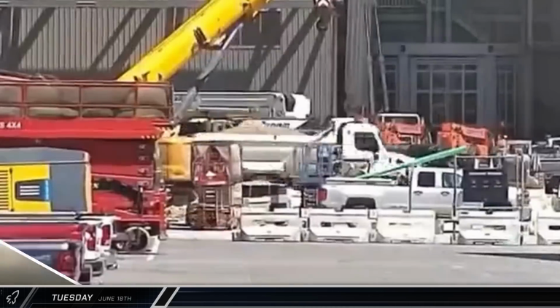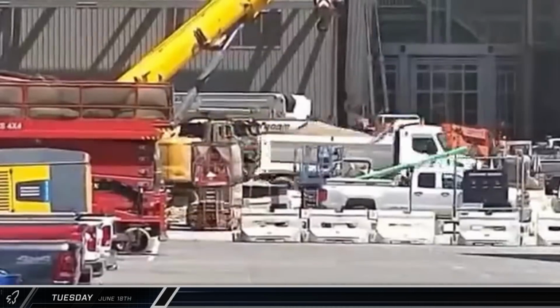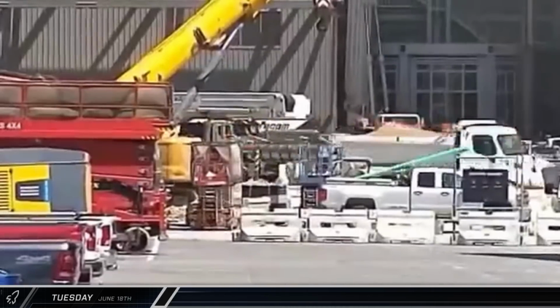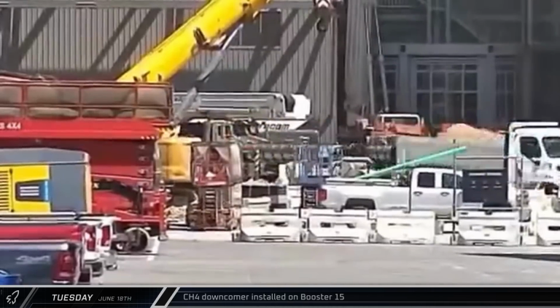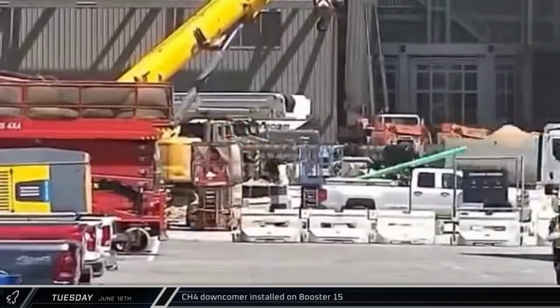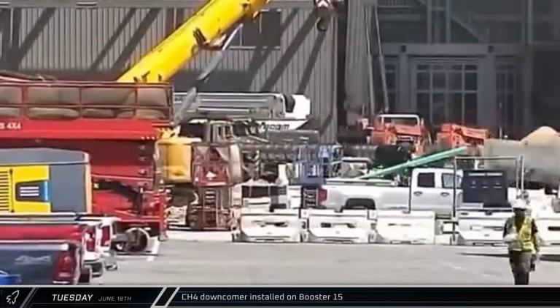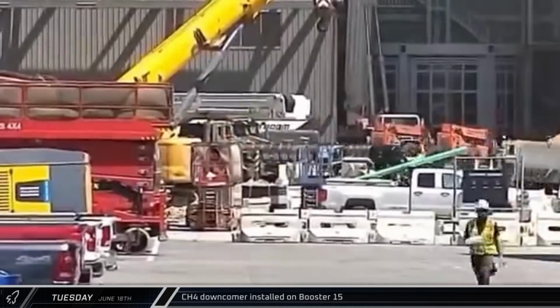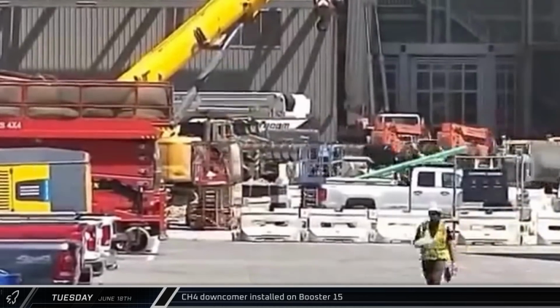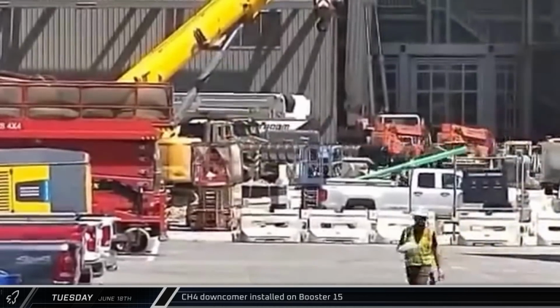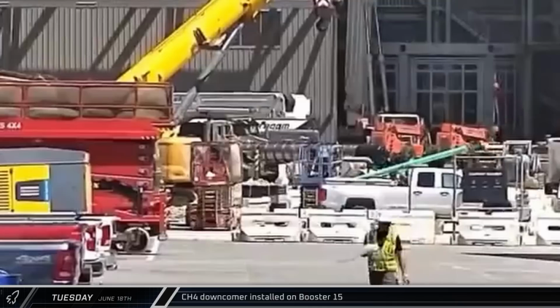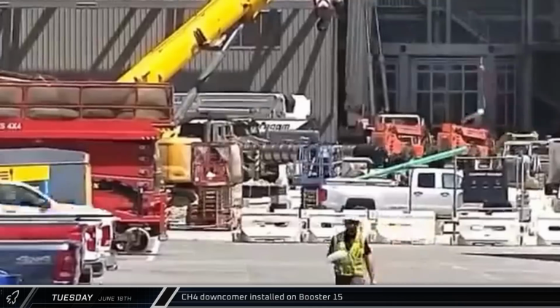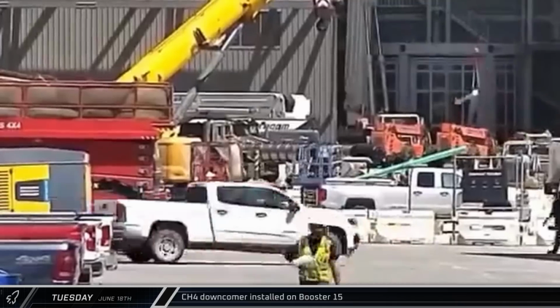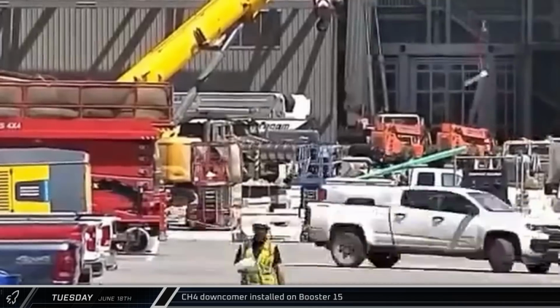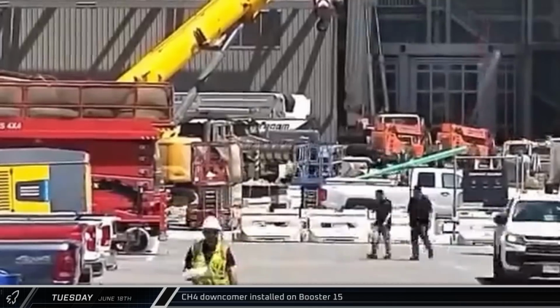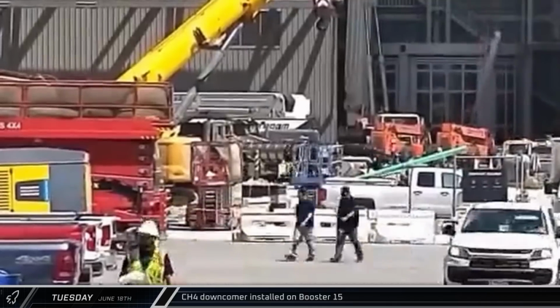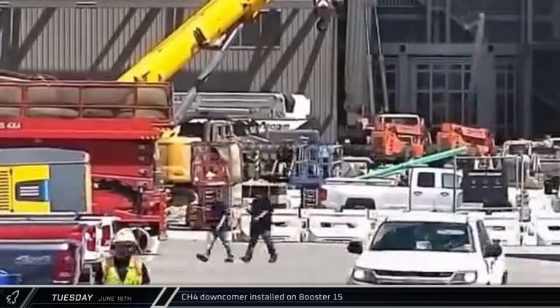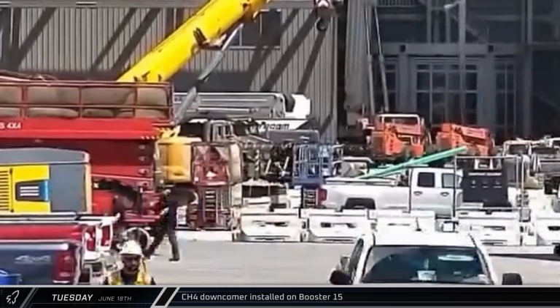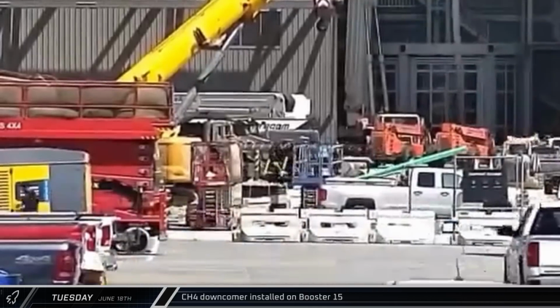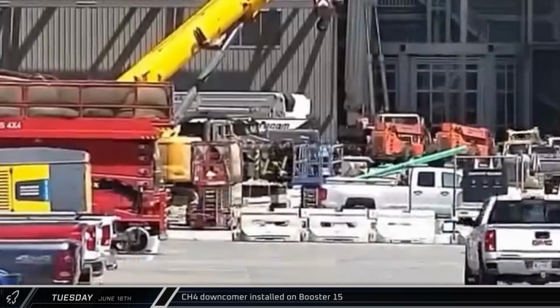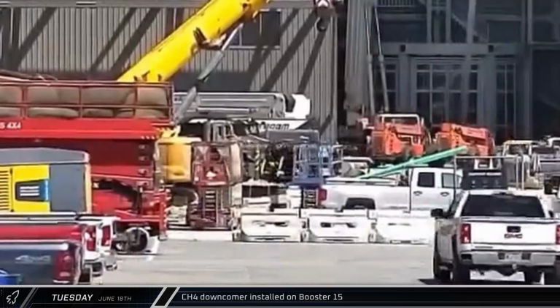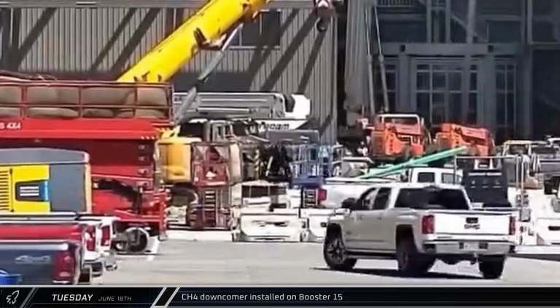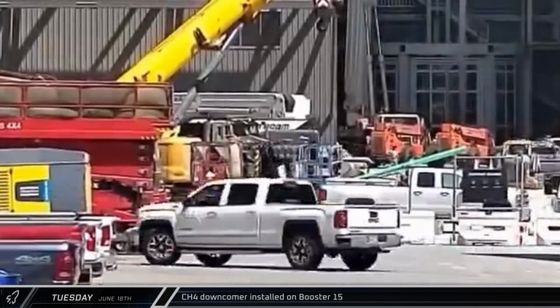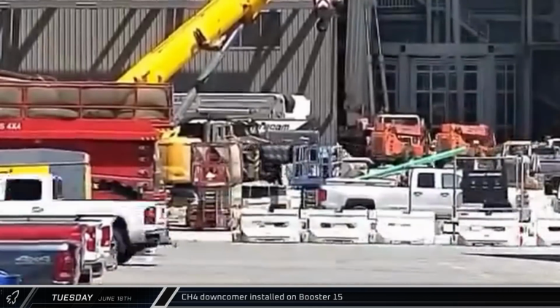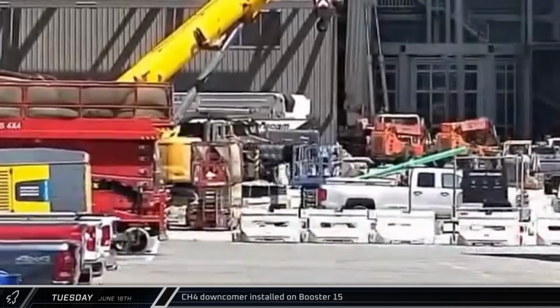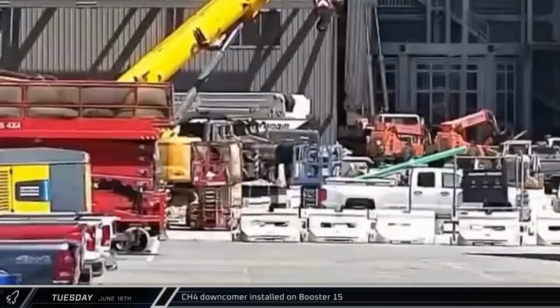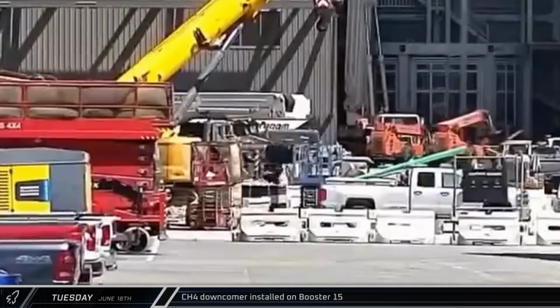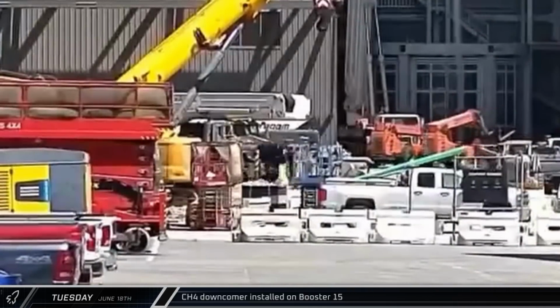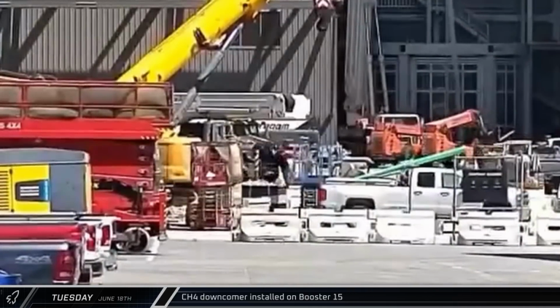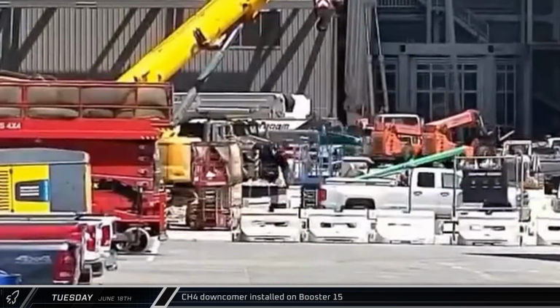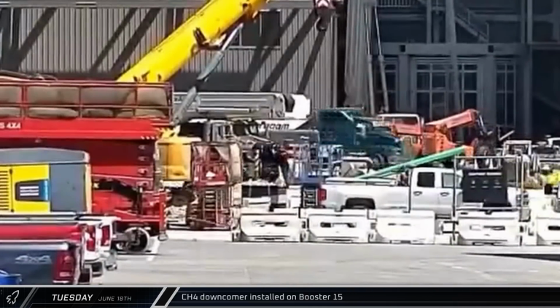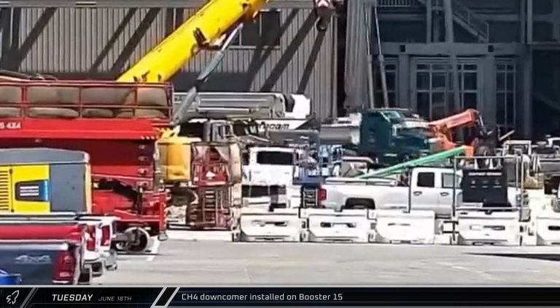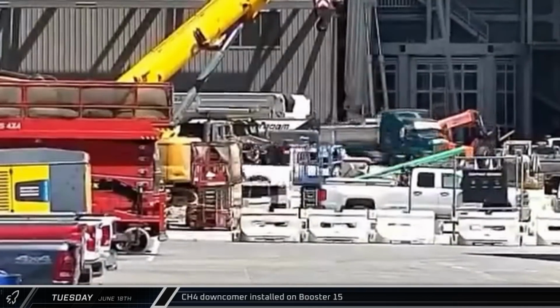Back at the build site, a new booster downcomer was lifted into Mega Bay 1 for installation on Booster 15.